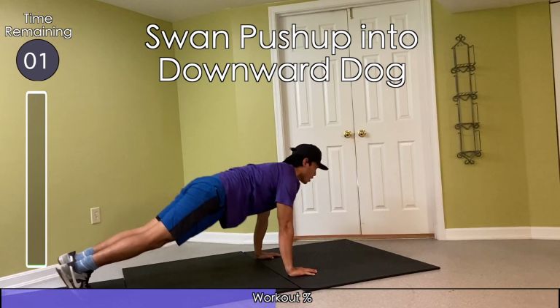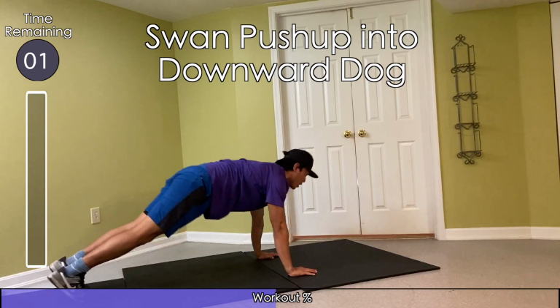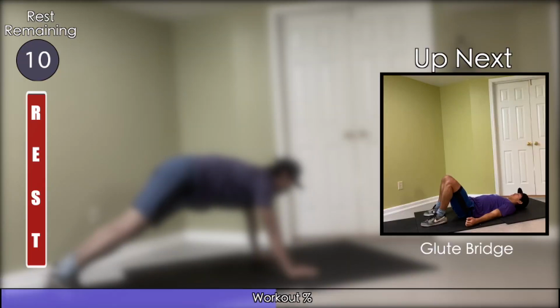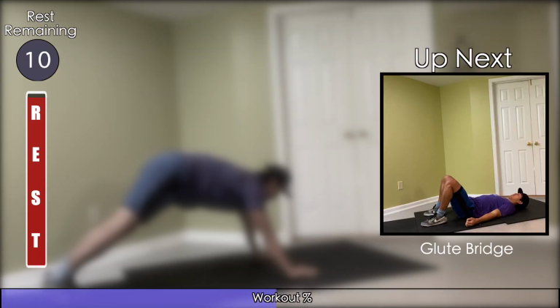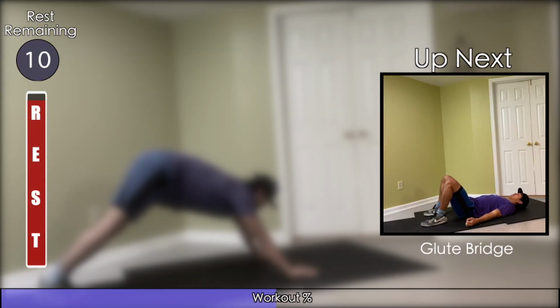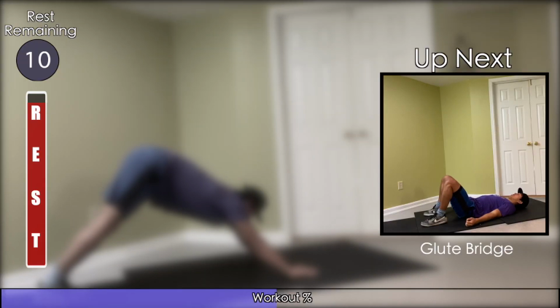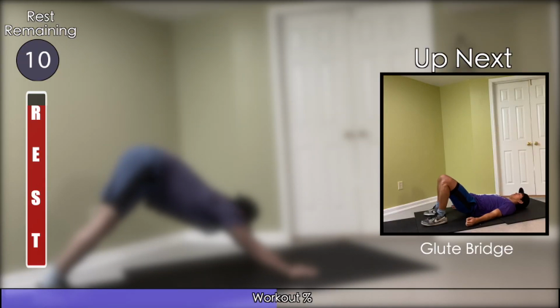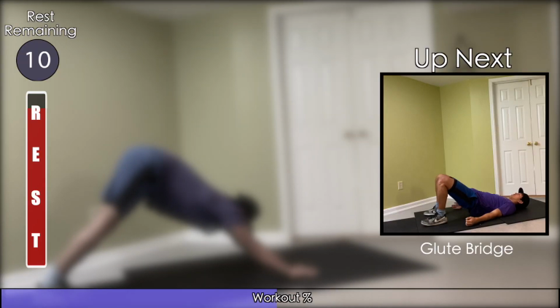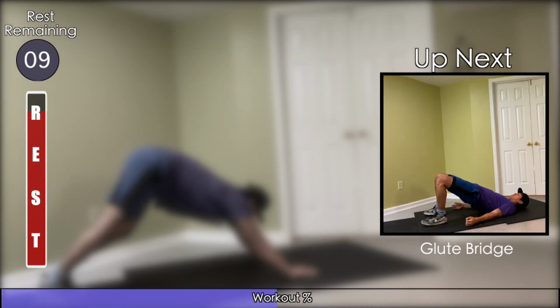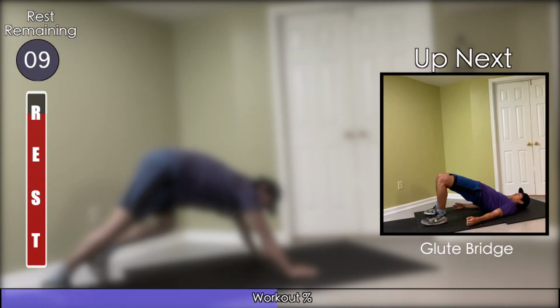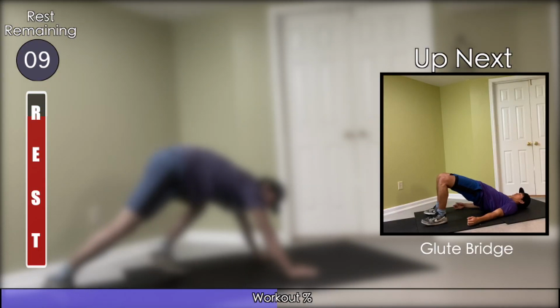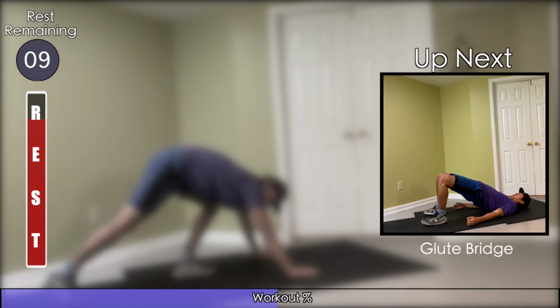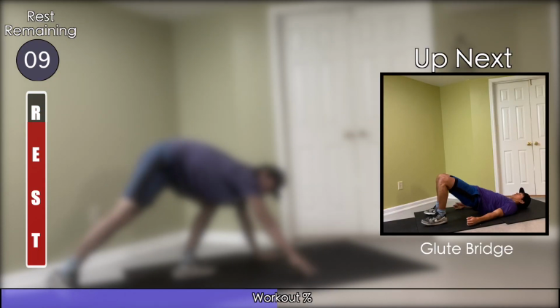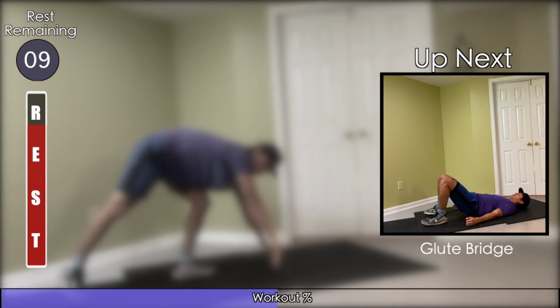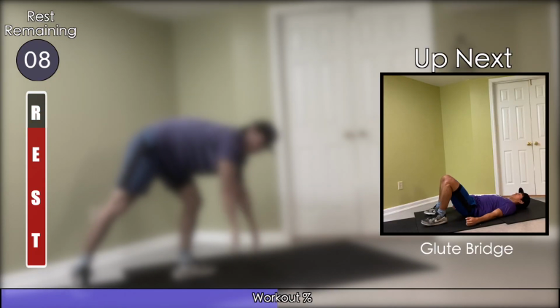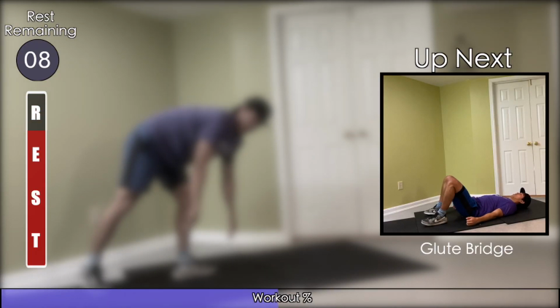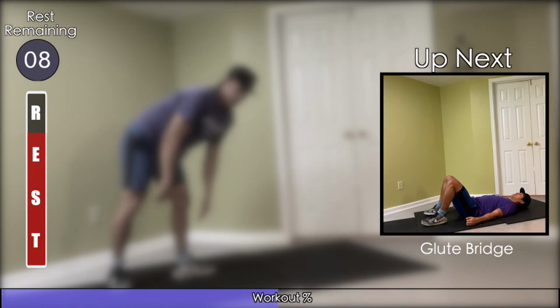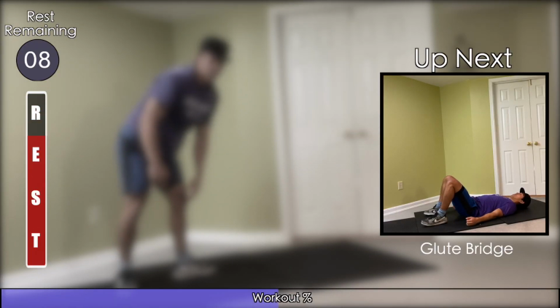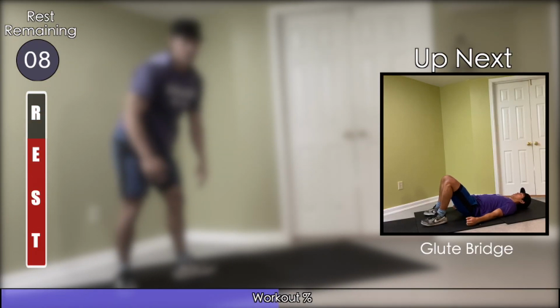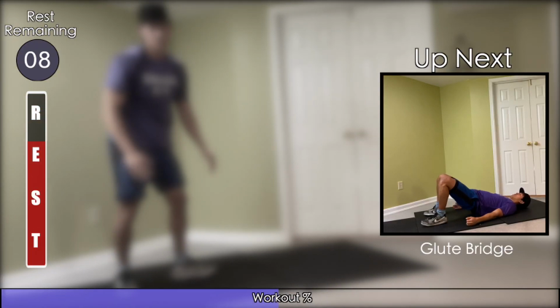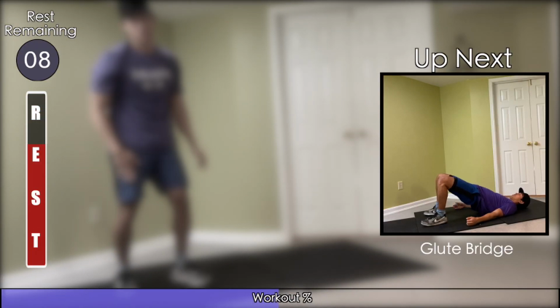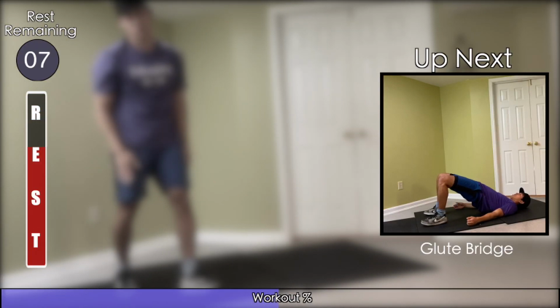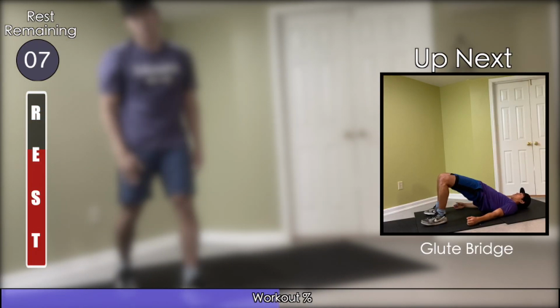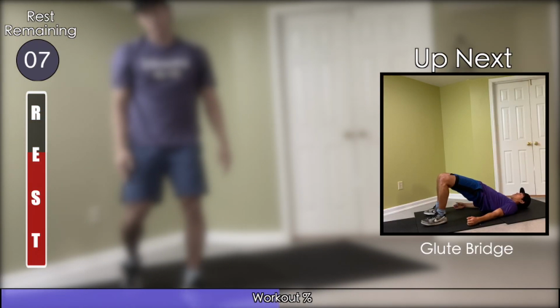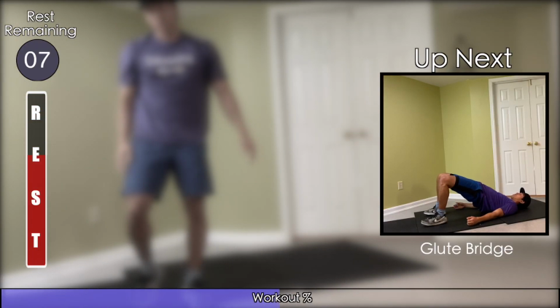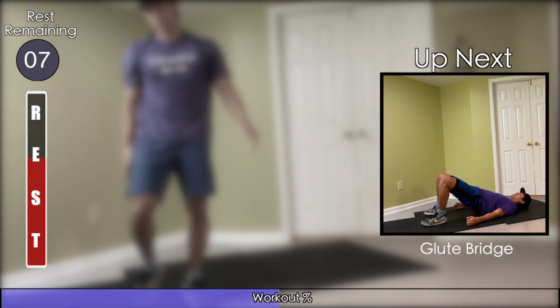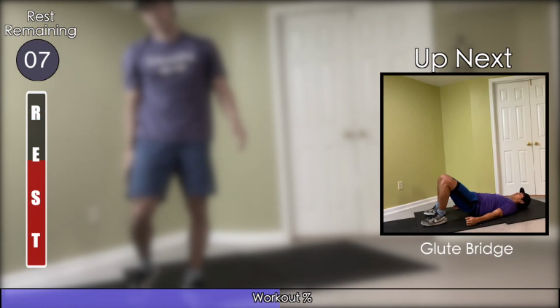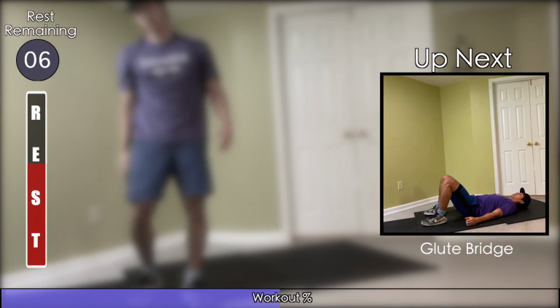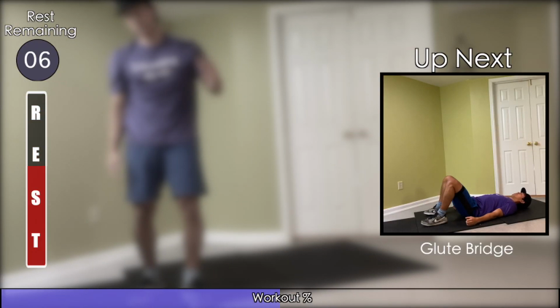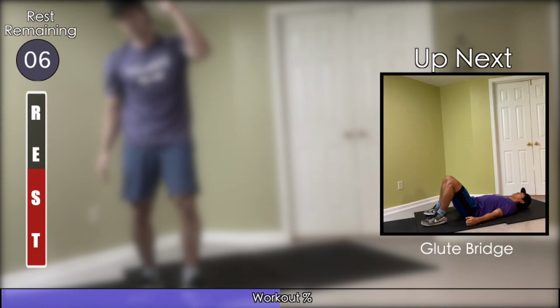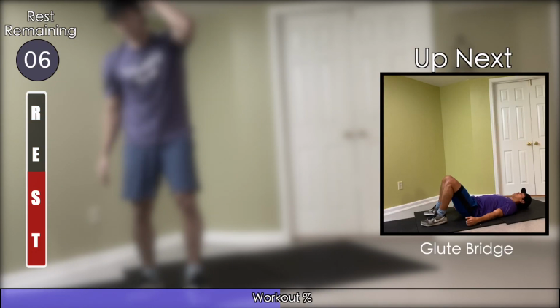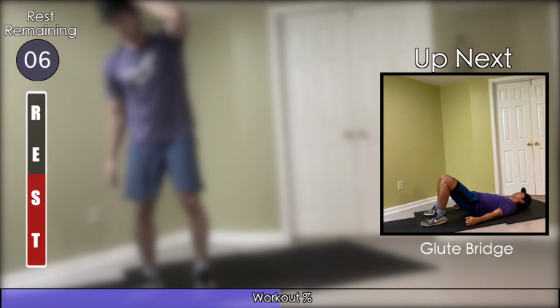Make your way down to the ground for glute bridges. Drive through the heels and get your hips as high as you can.